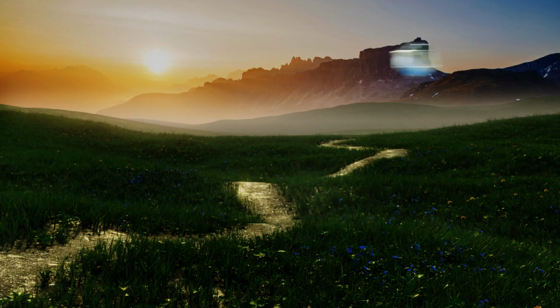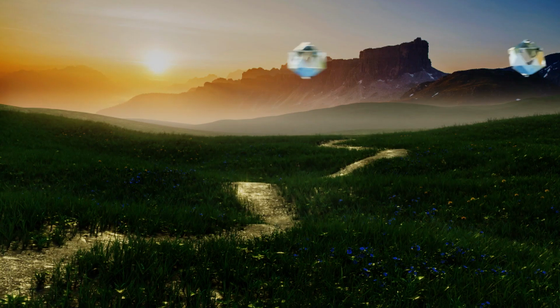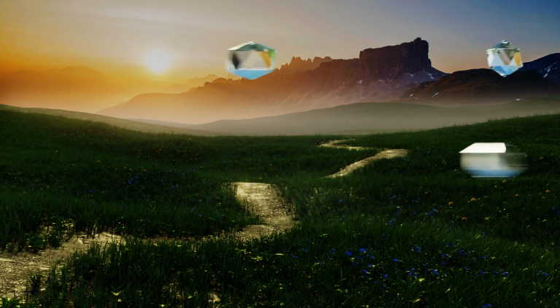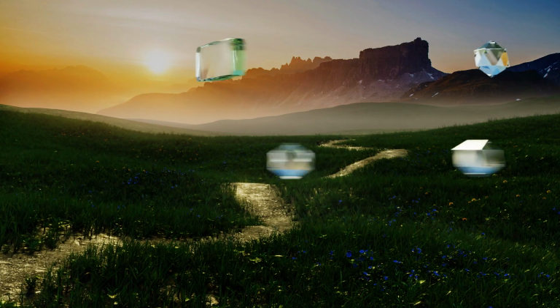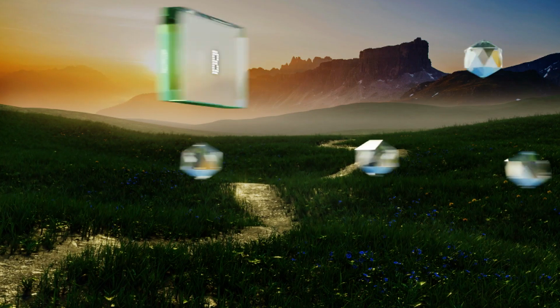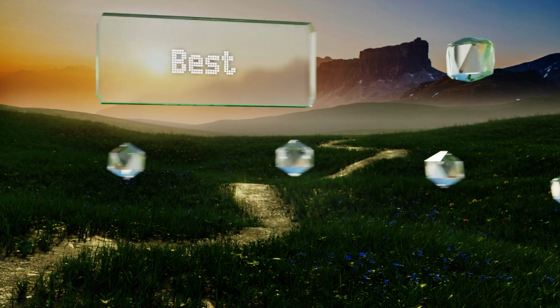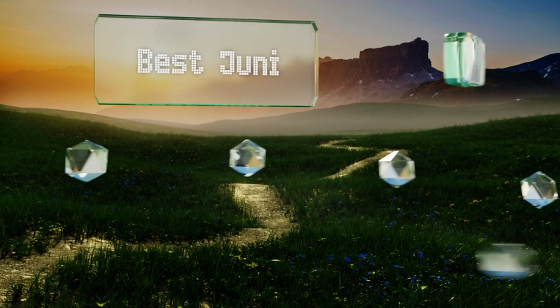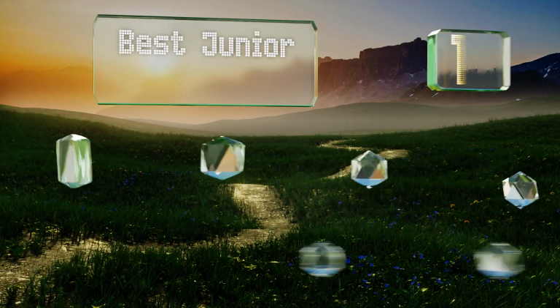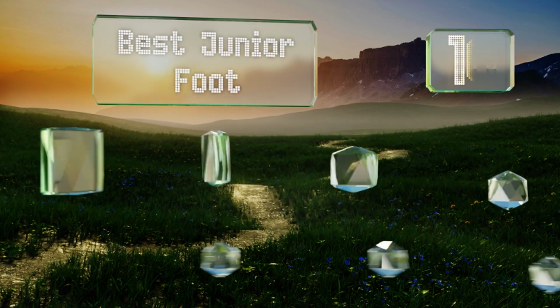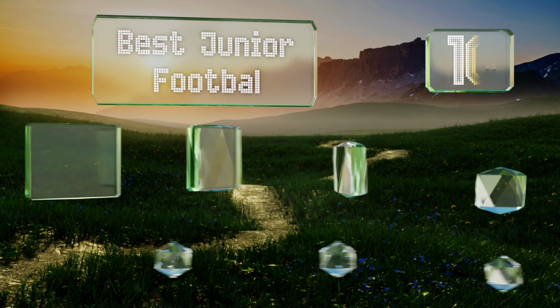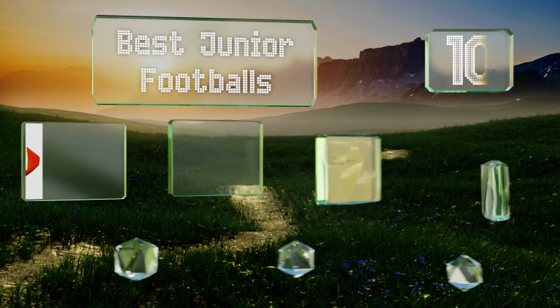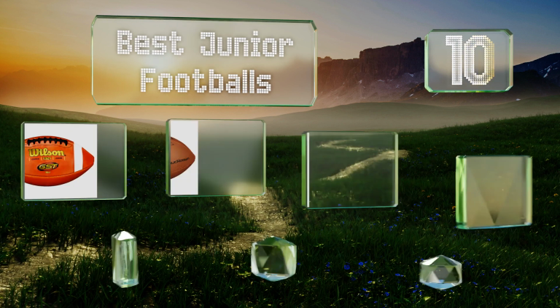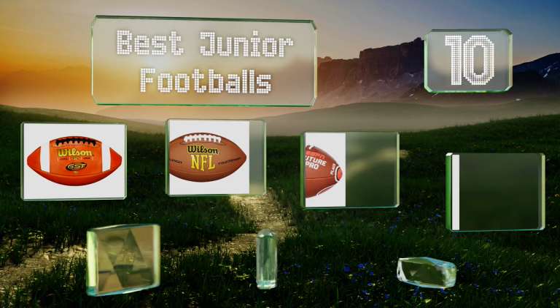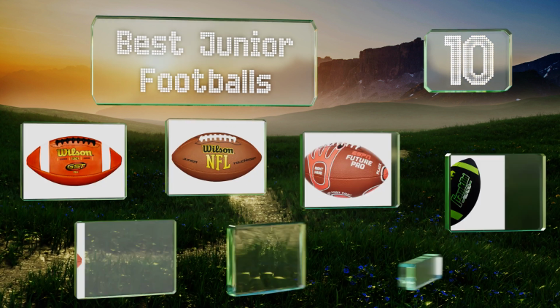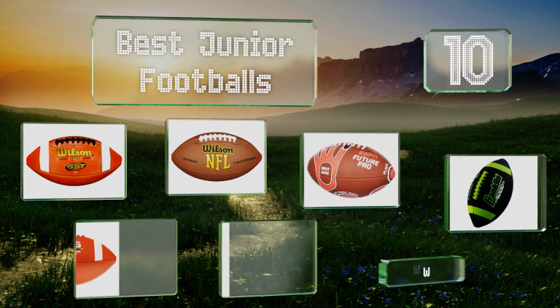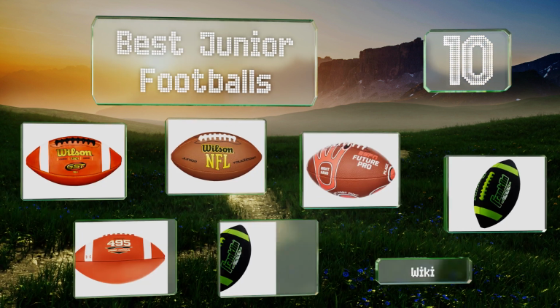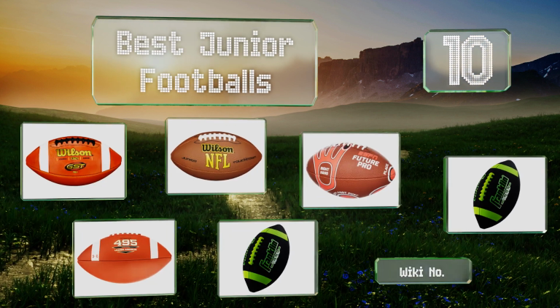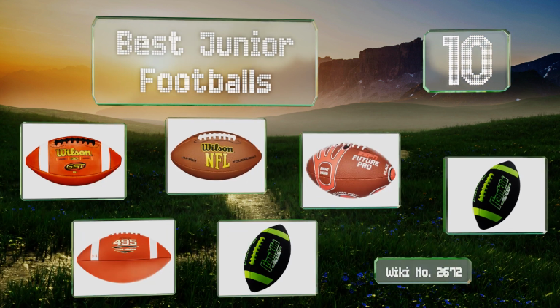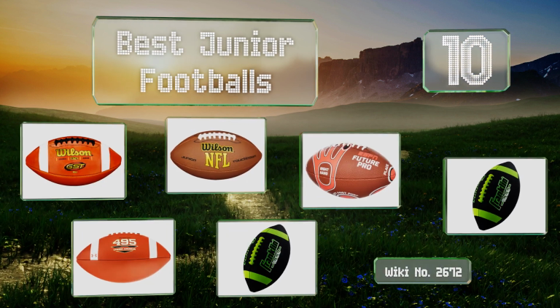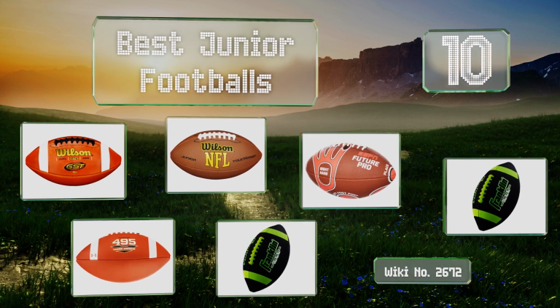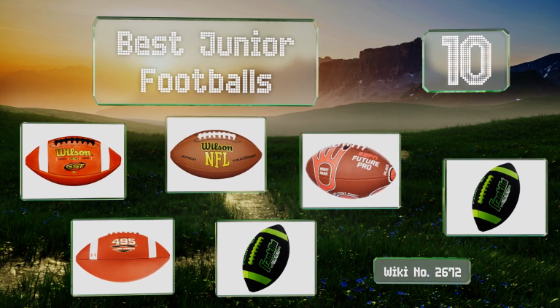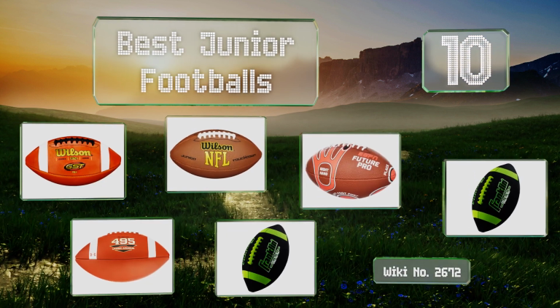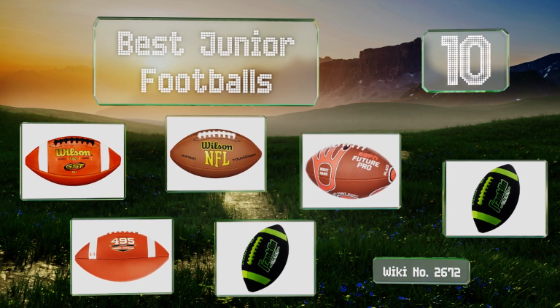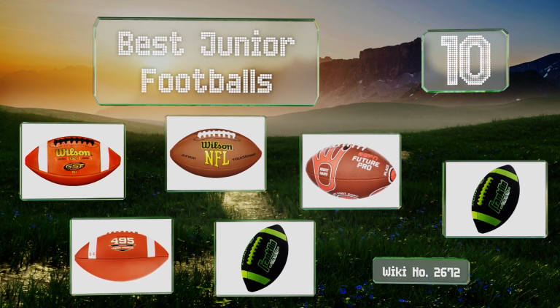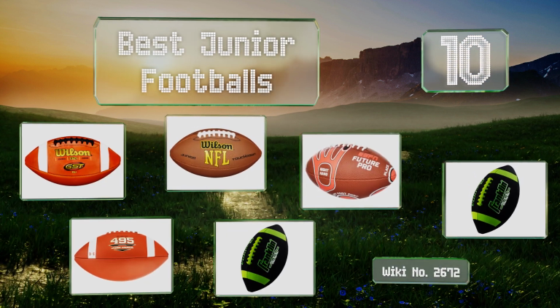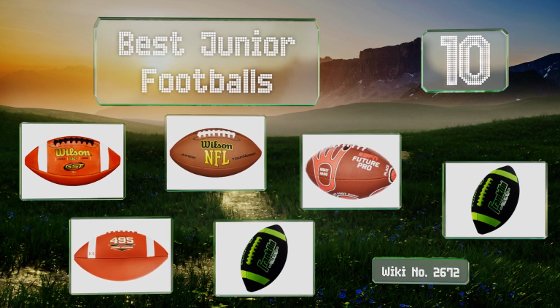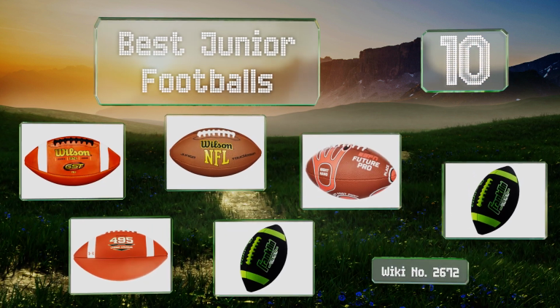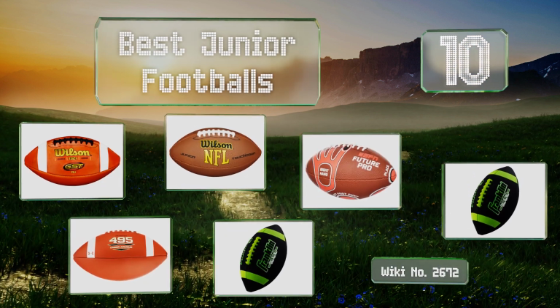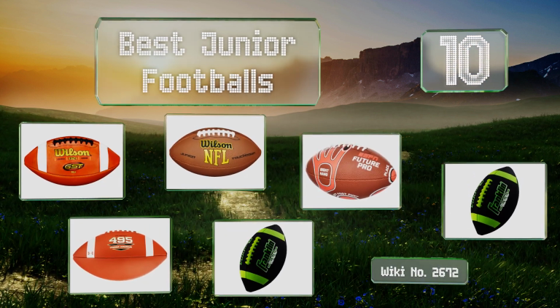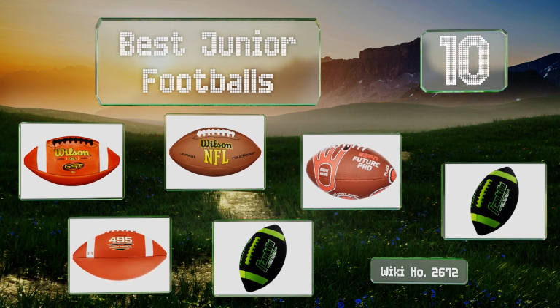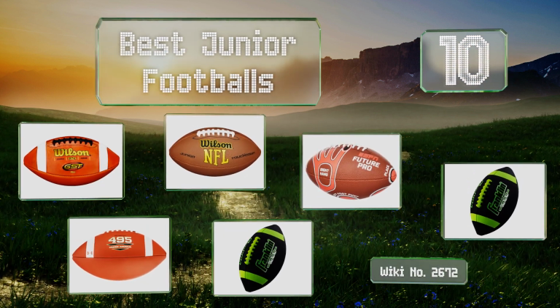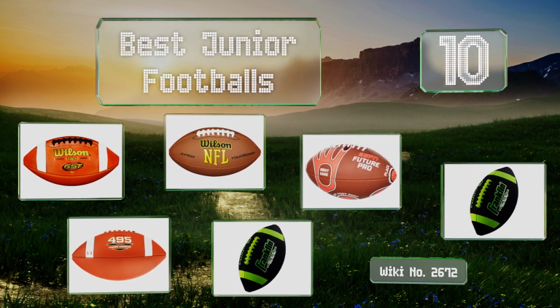Easy Vid presents the 10 best junior footballs. Let's get started with the list.